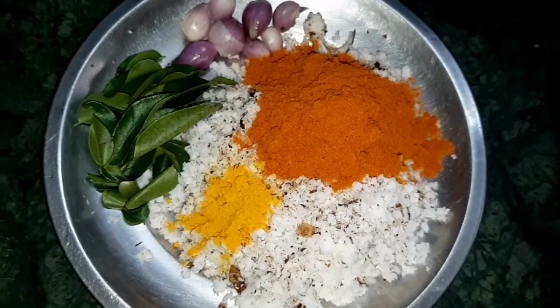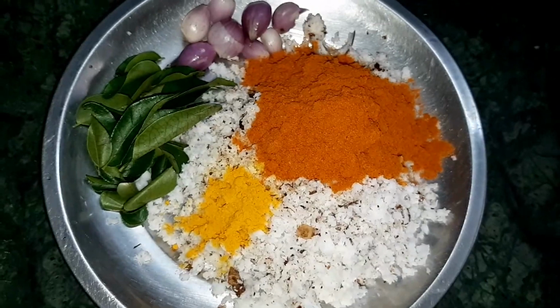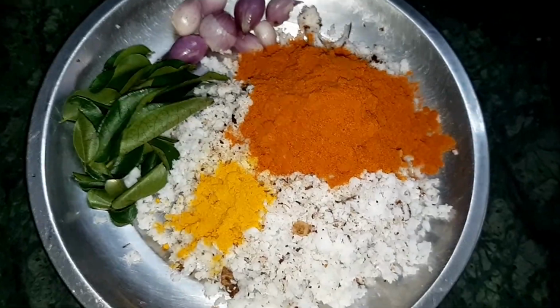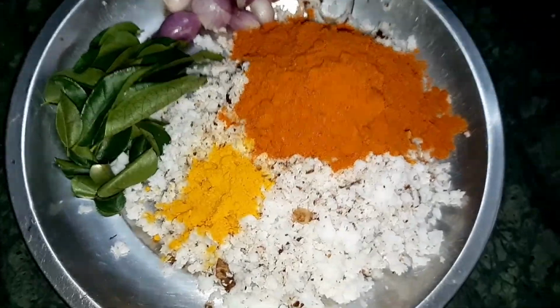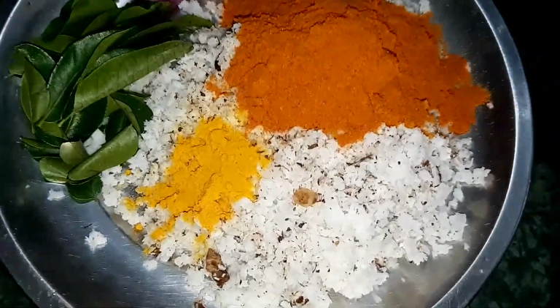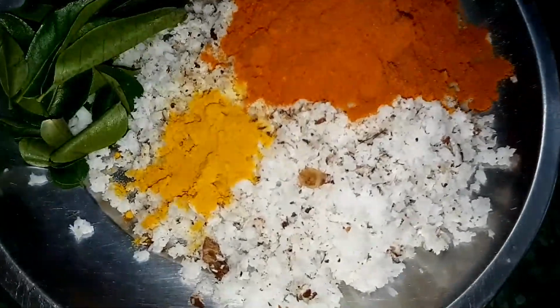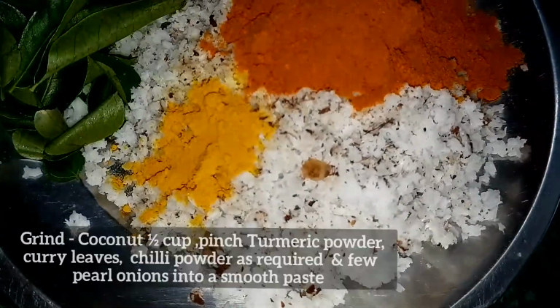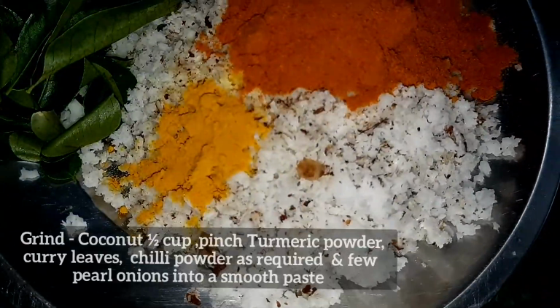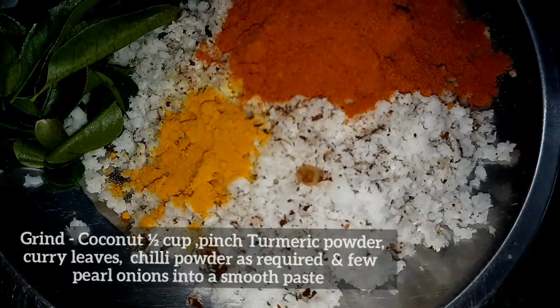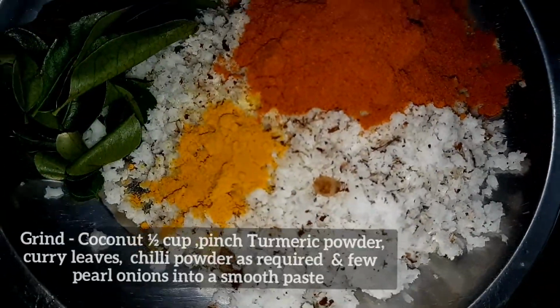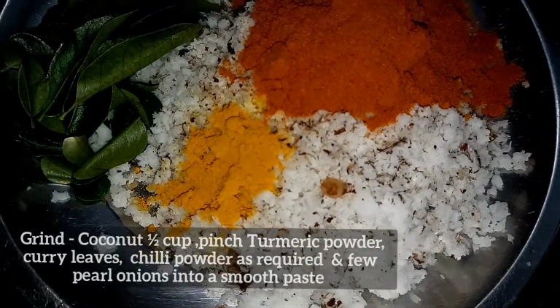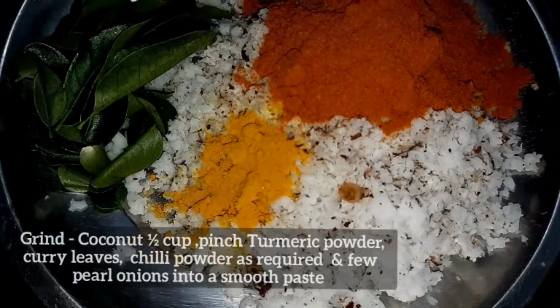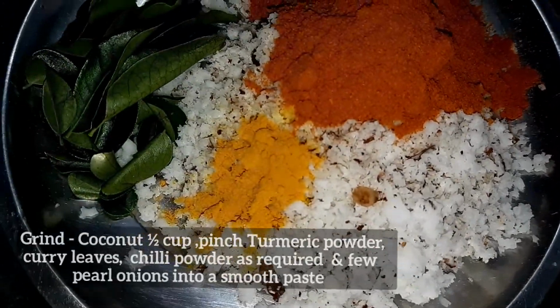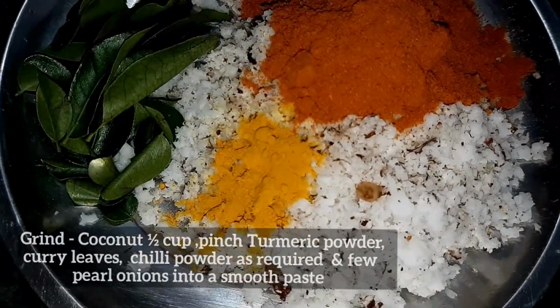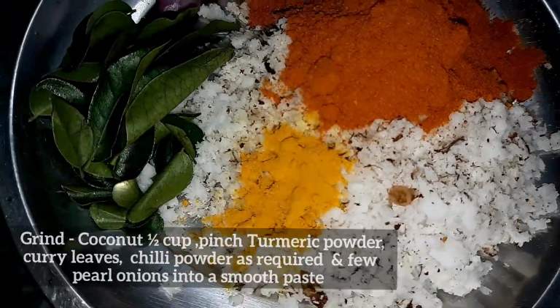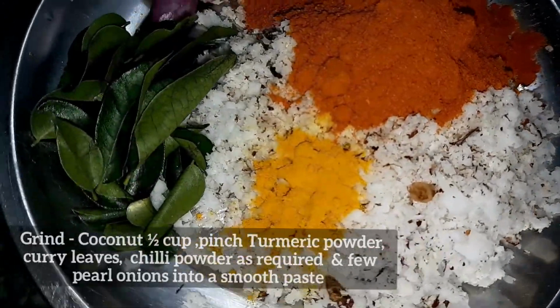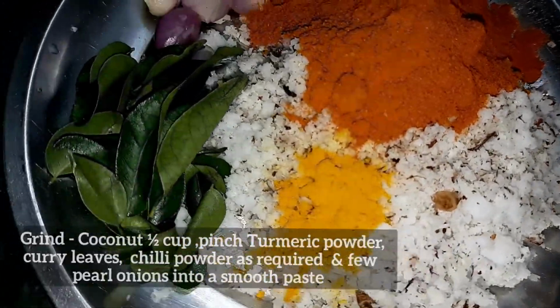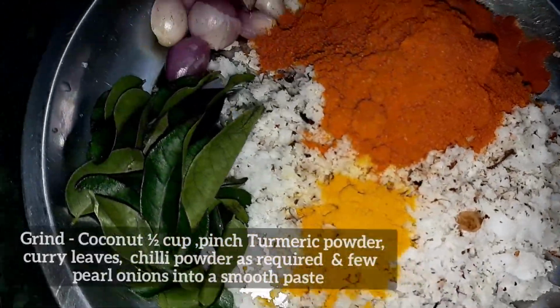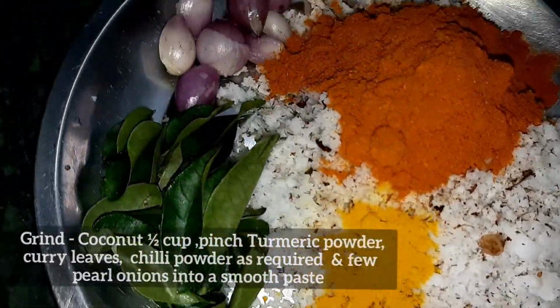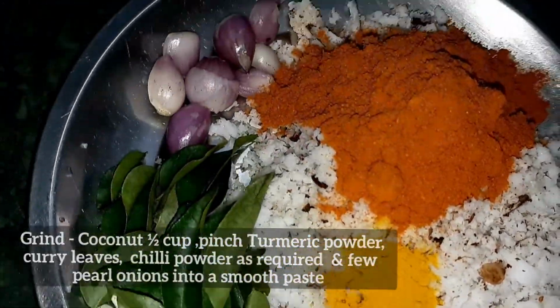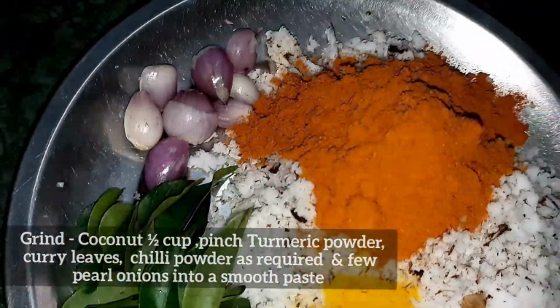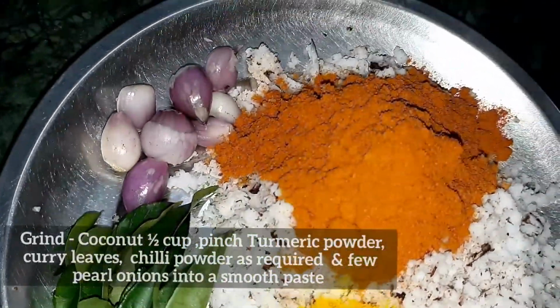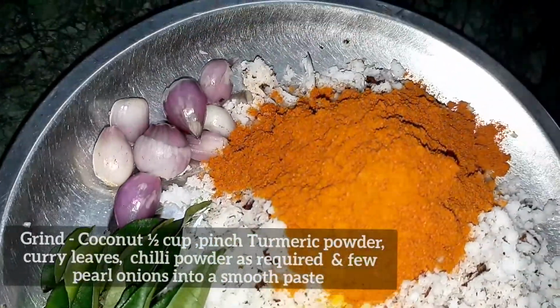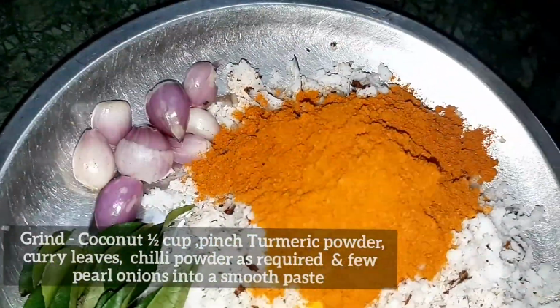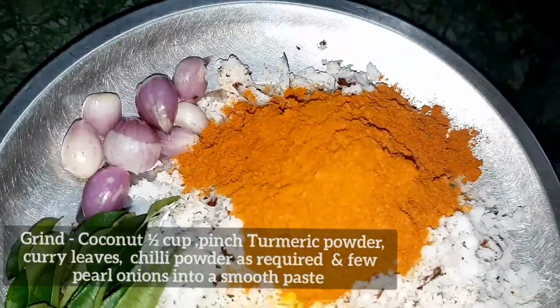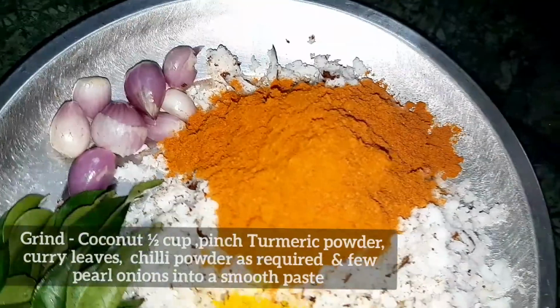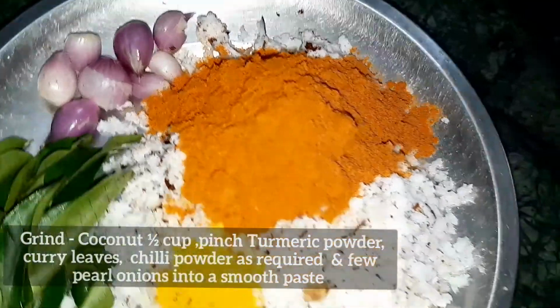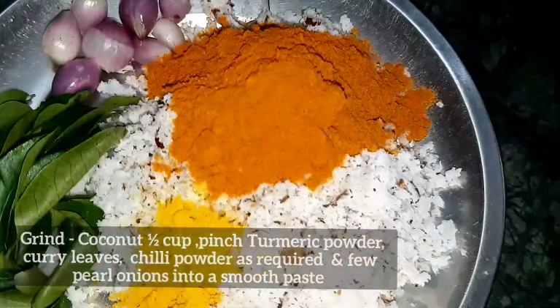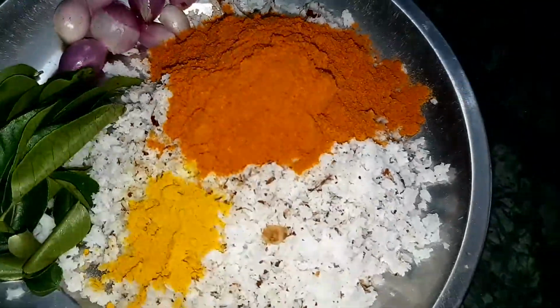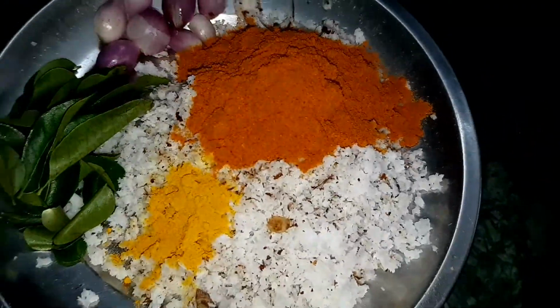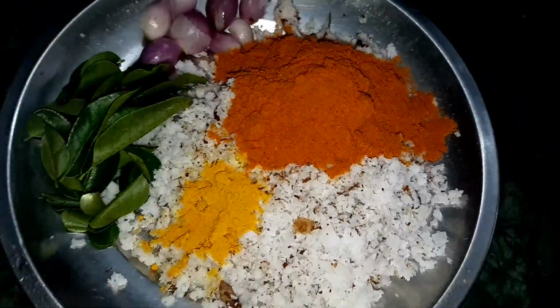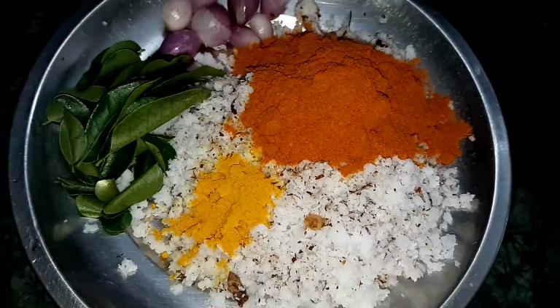Now we are ready. This is the main ingredients. The main ingredients are prepared.